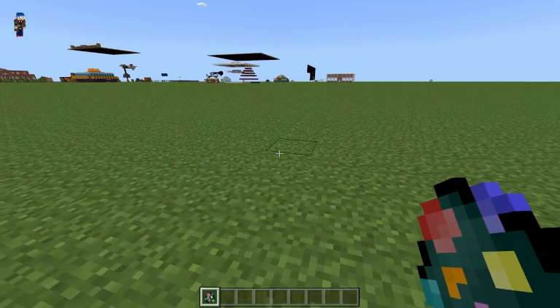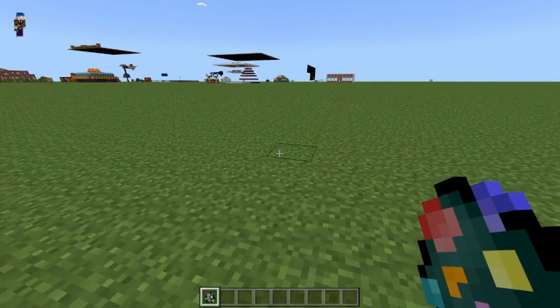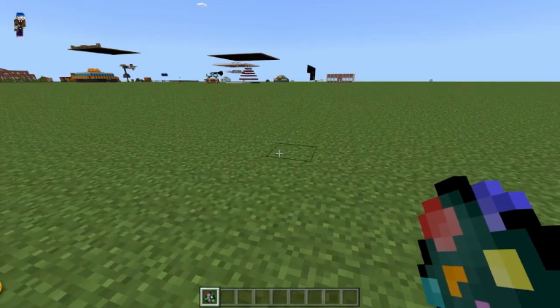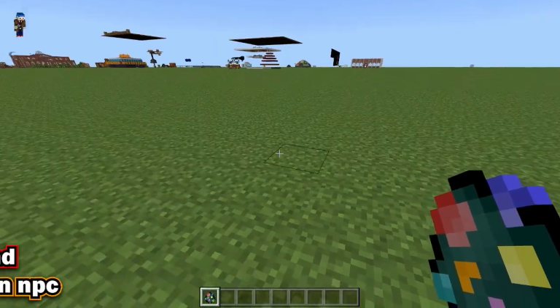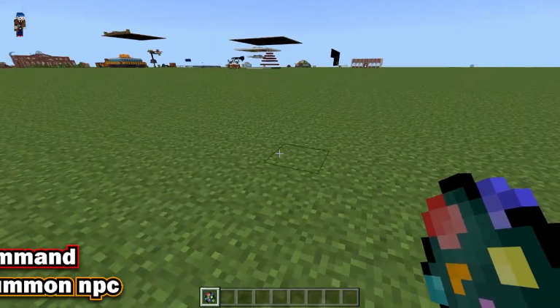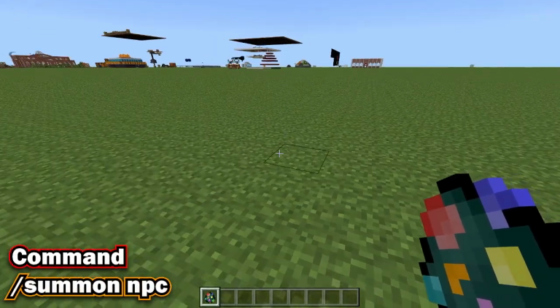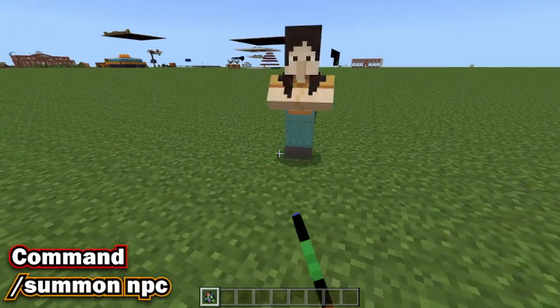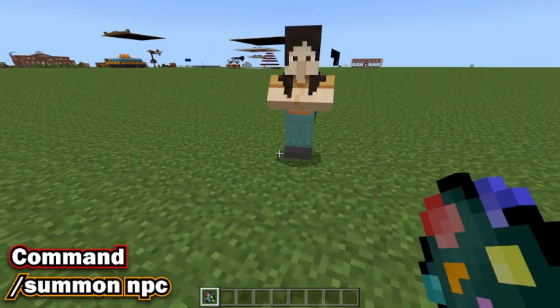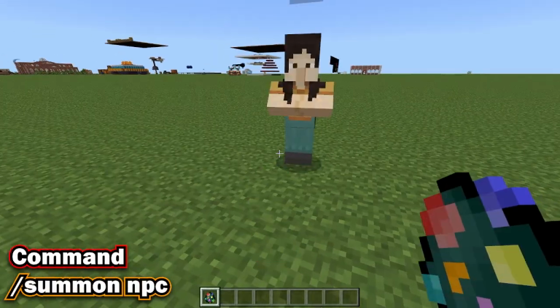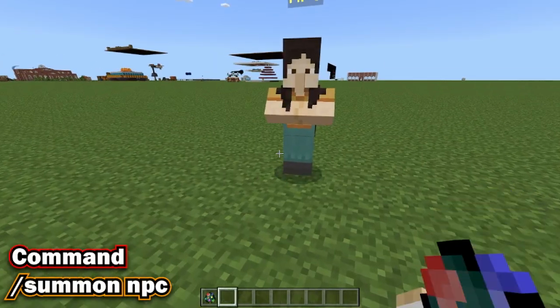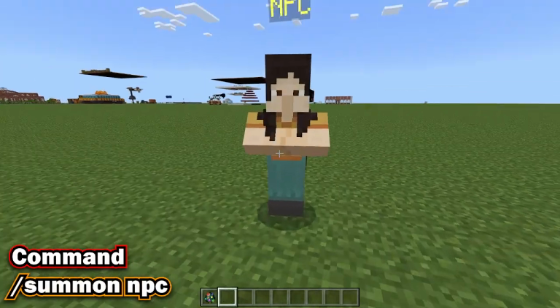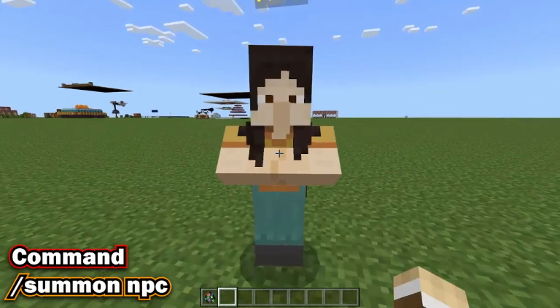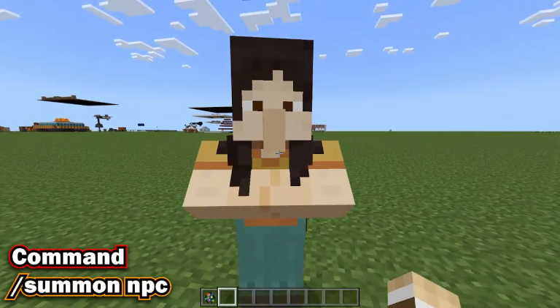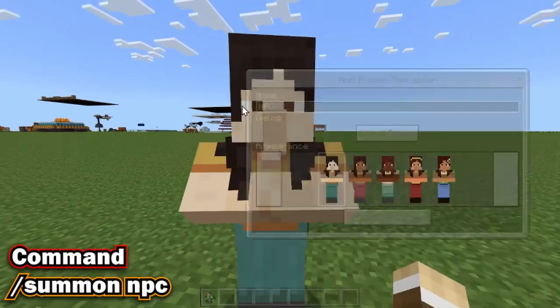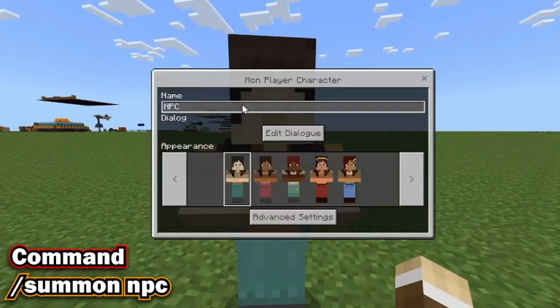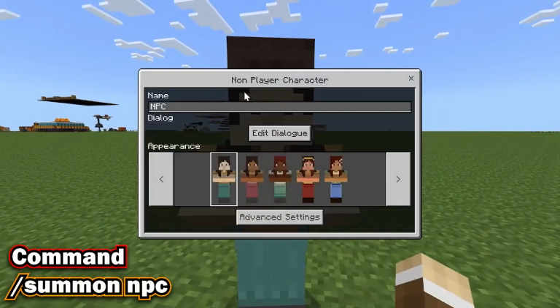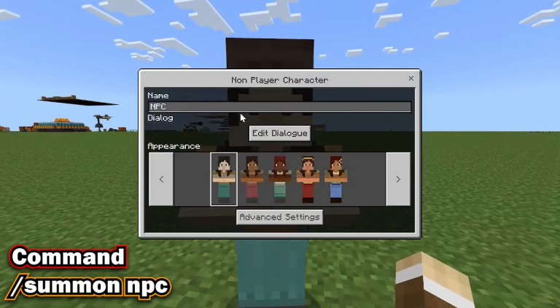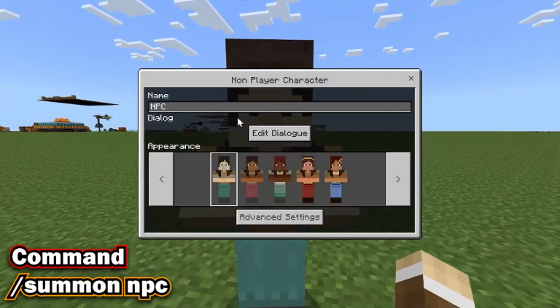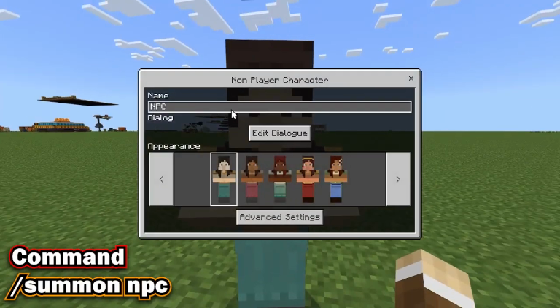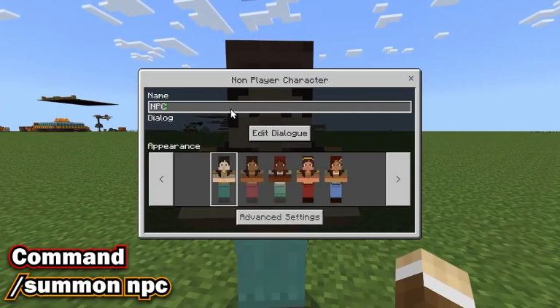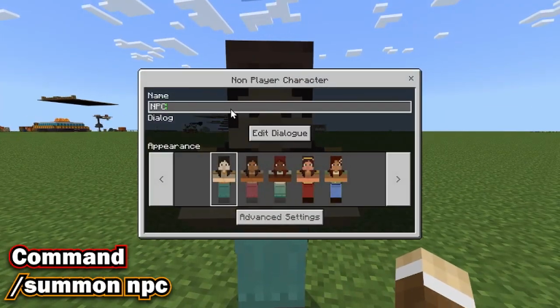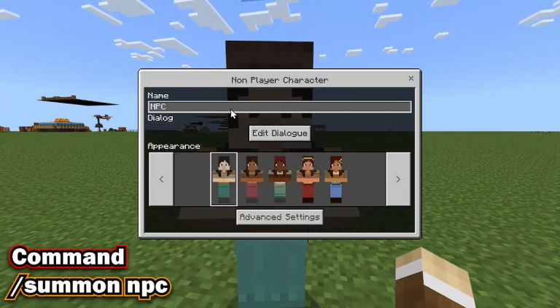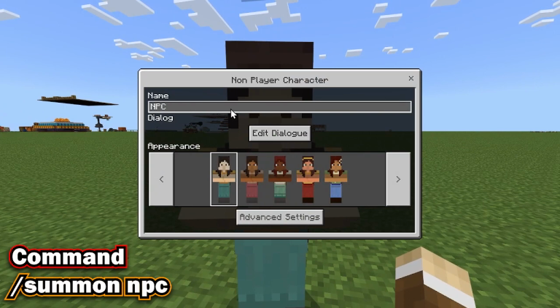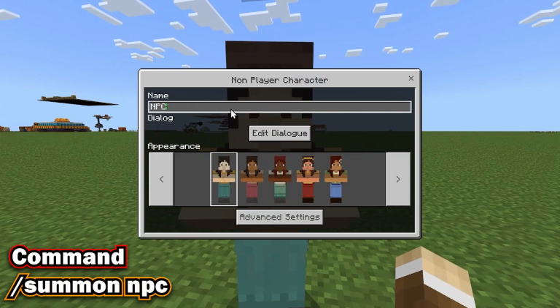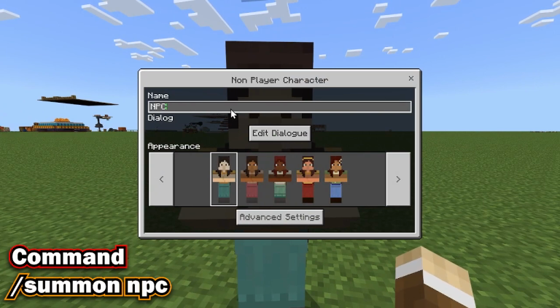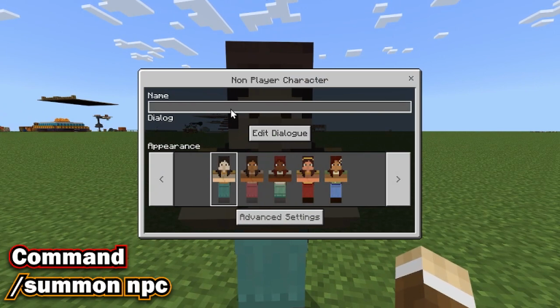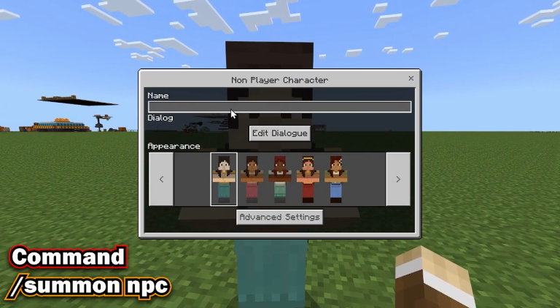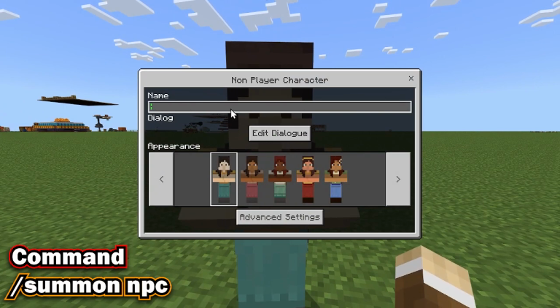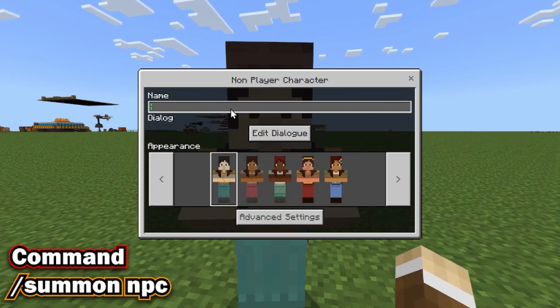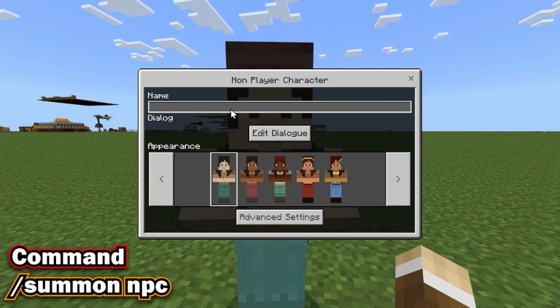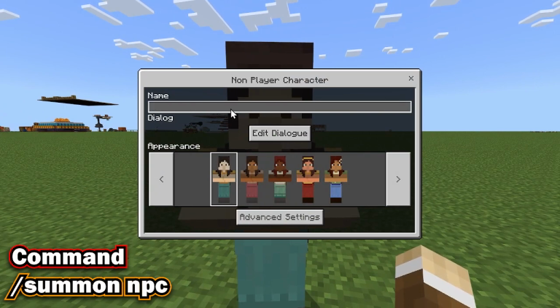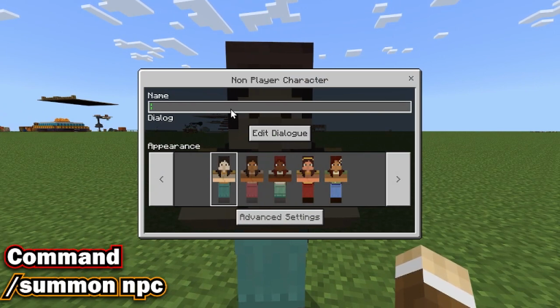Another secret is the NPC. With this, you can make it execute commands or just have a message.